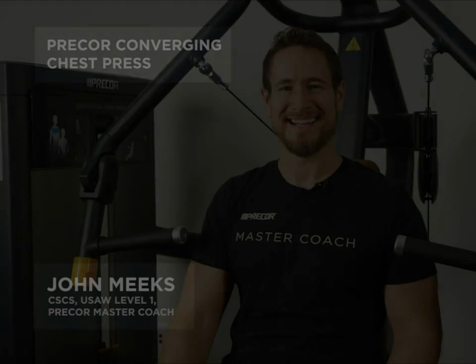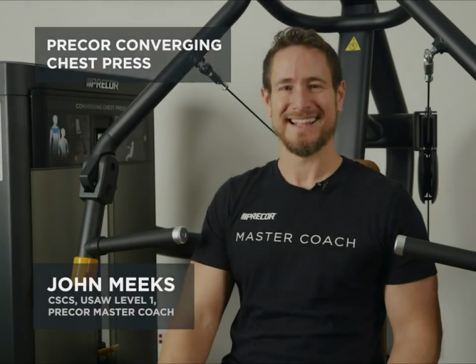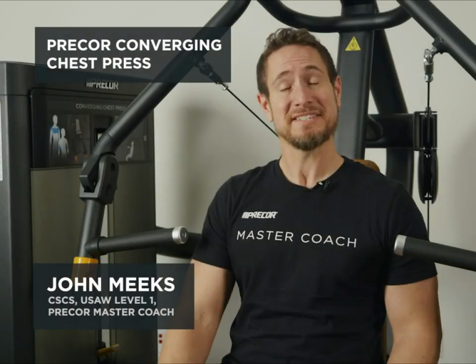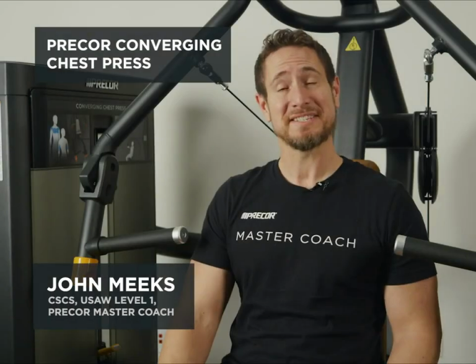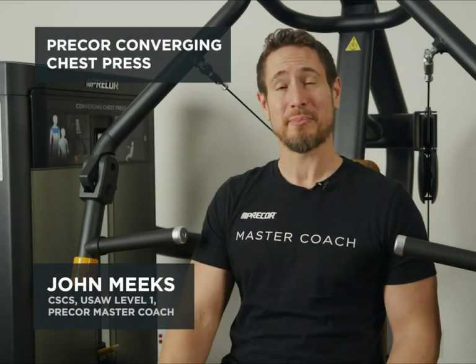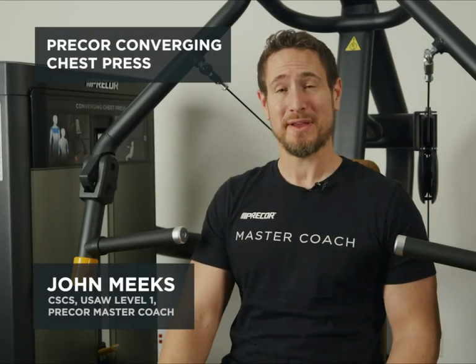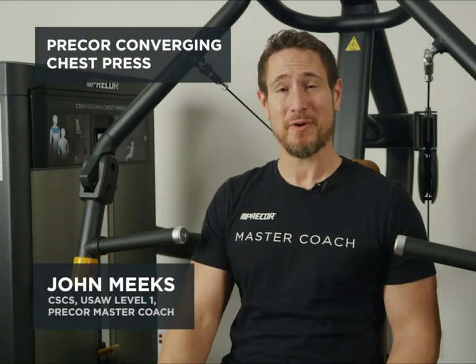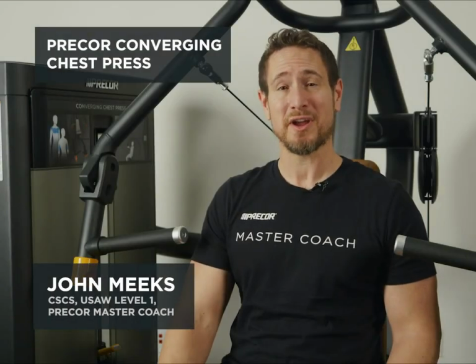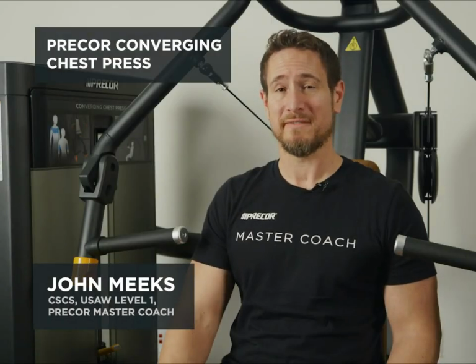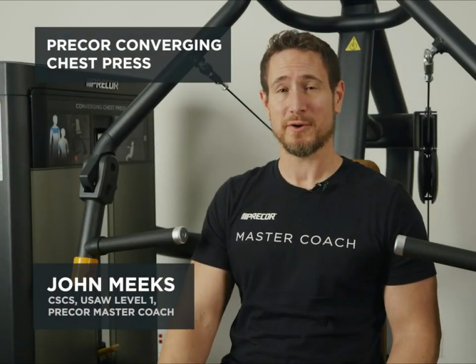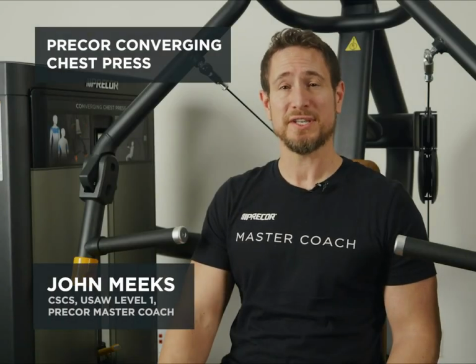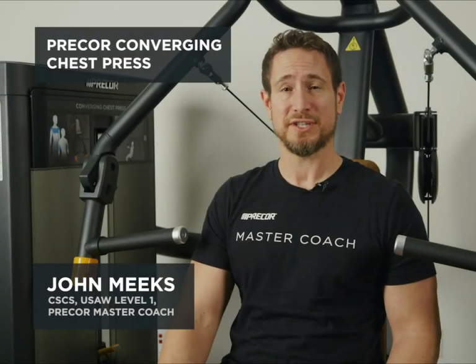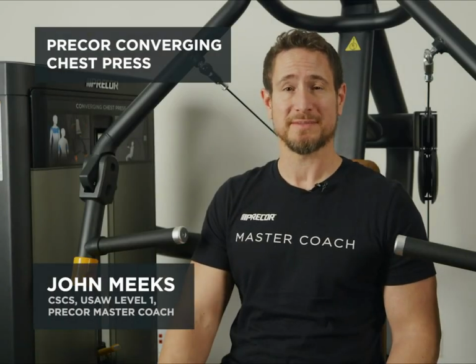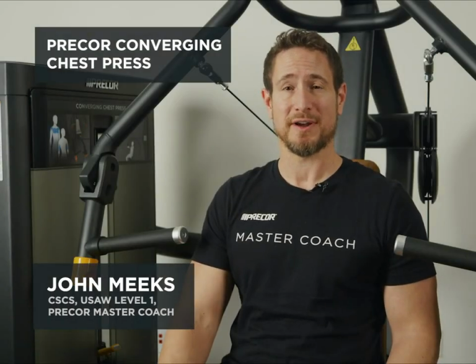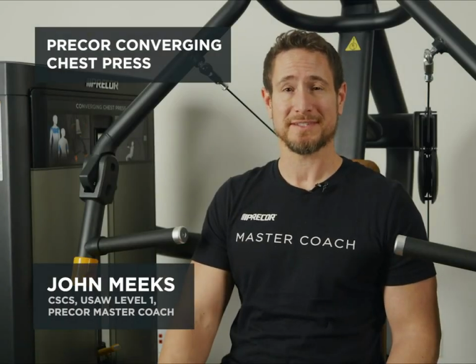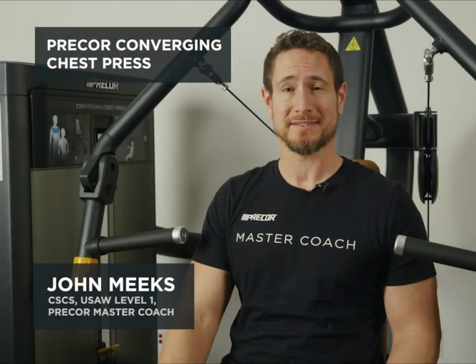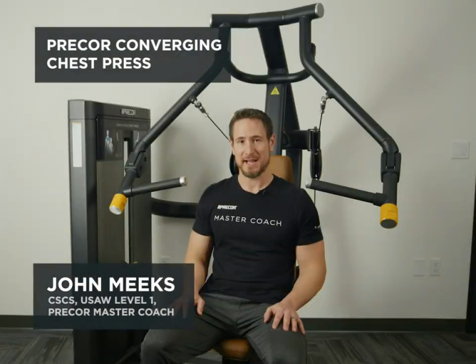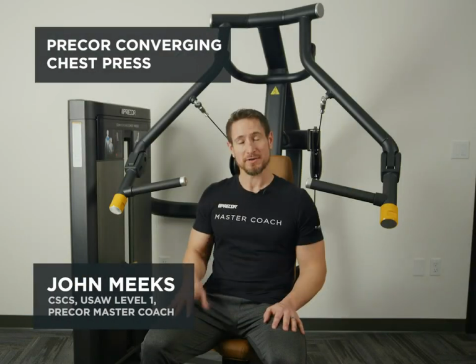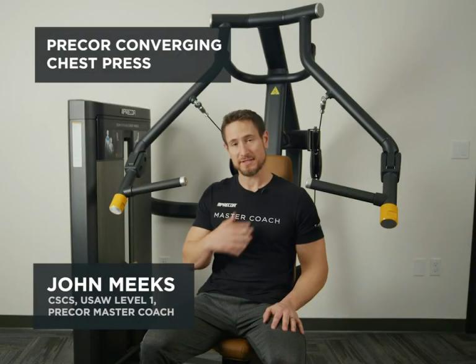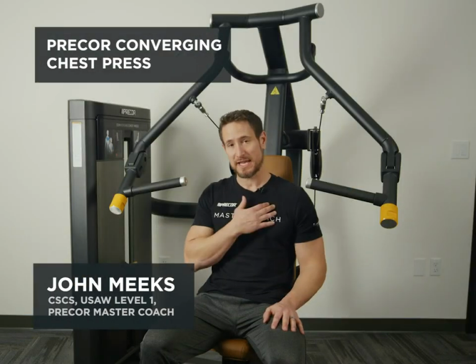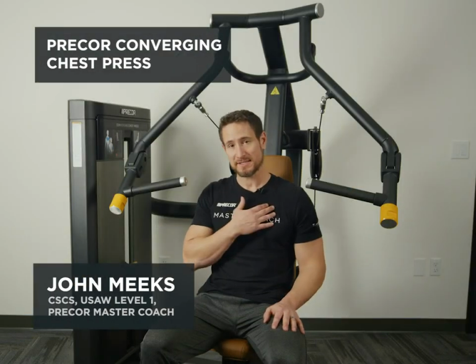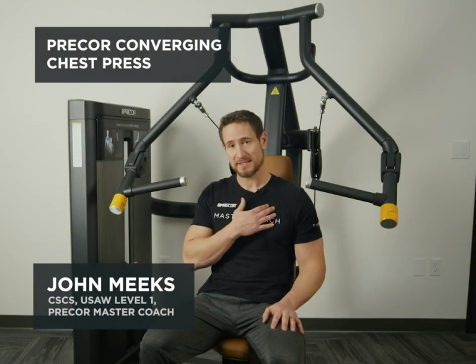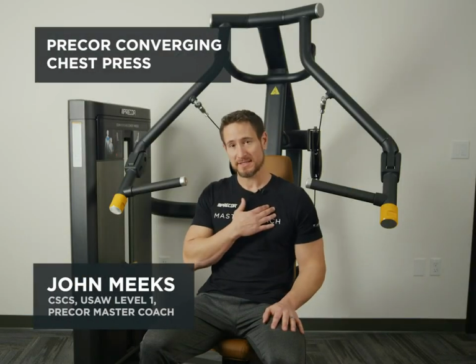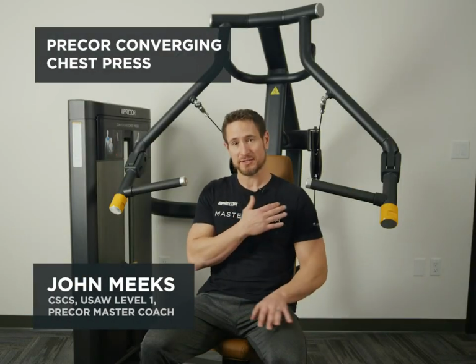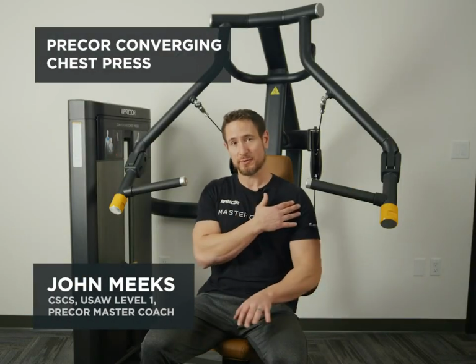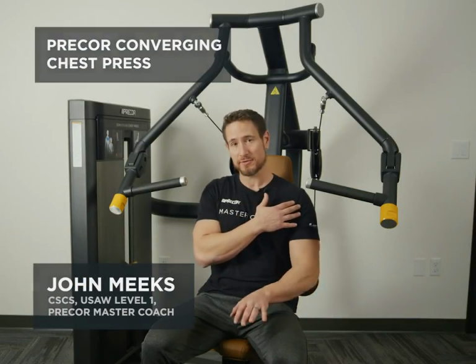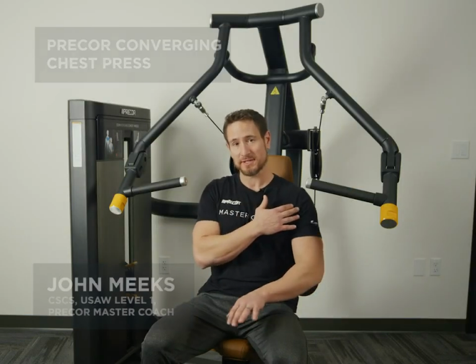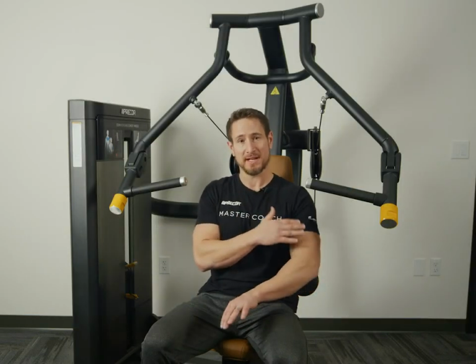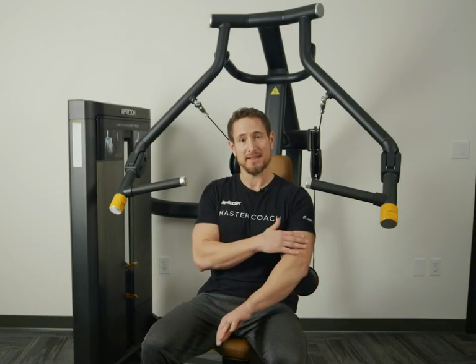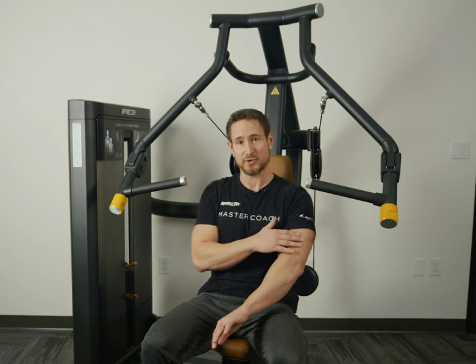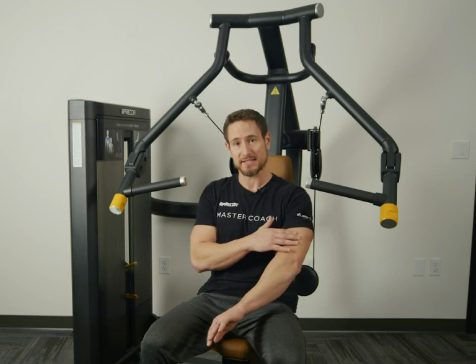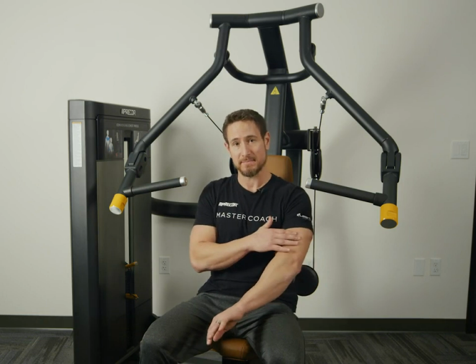This is the Precore Converging Chest Press. It works the chest, the shoulders, and the triceps.